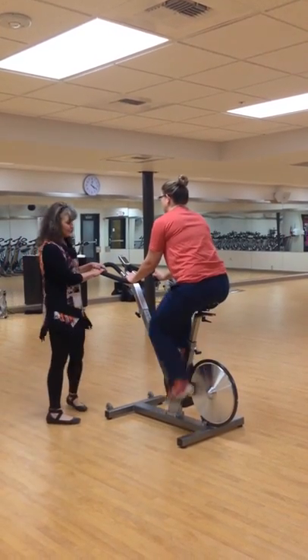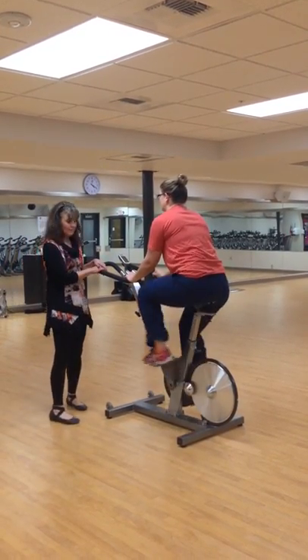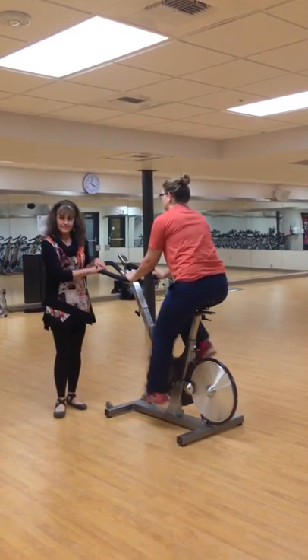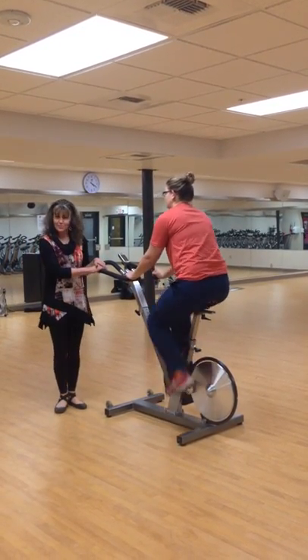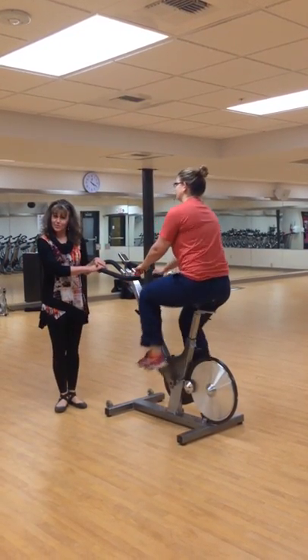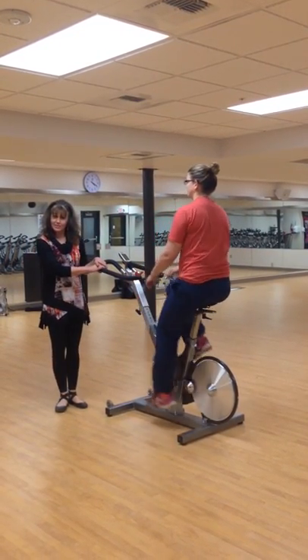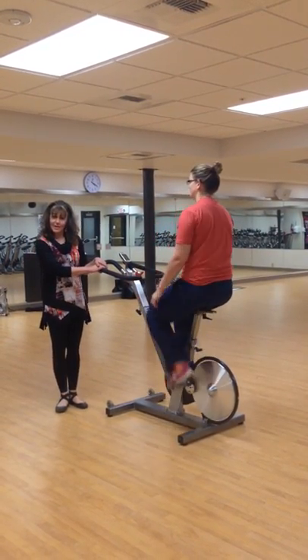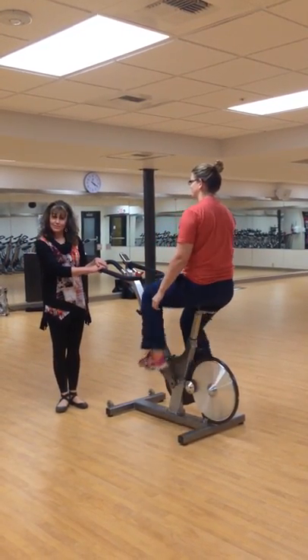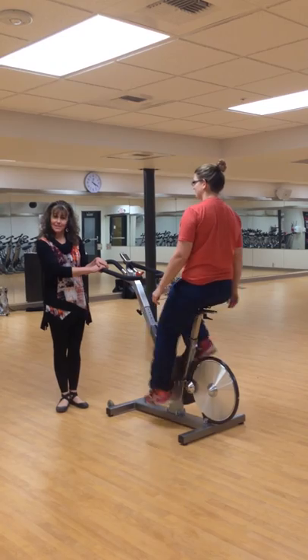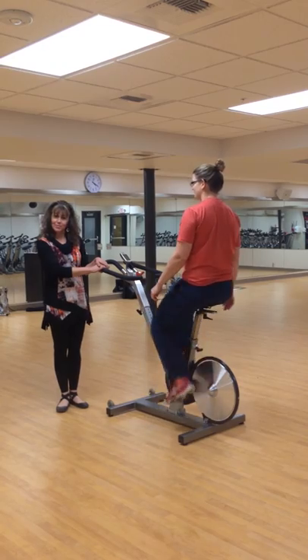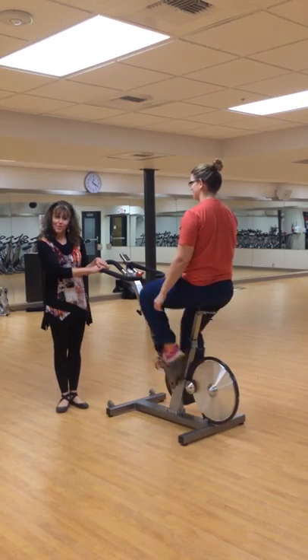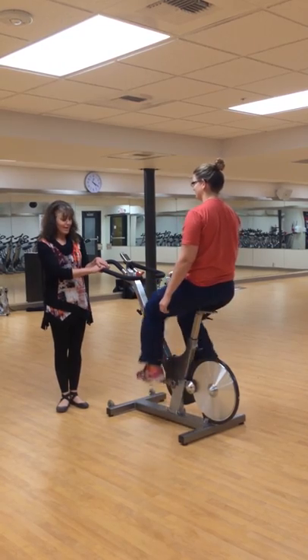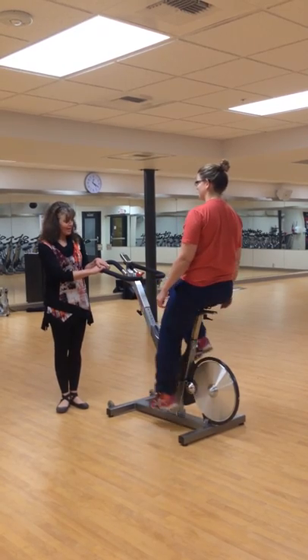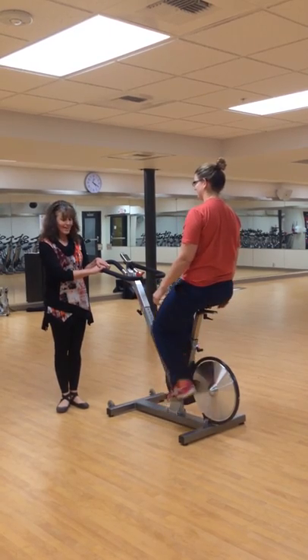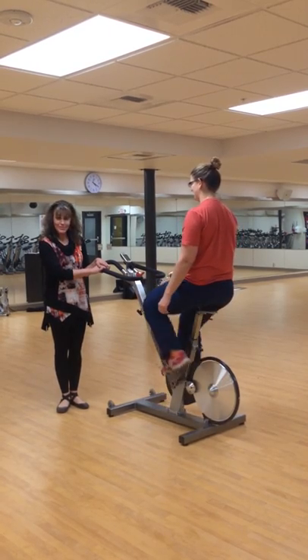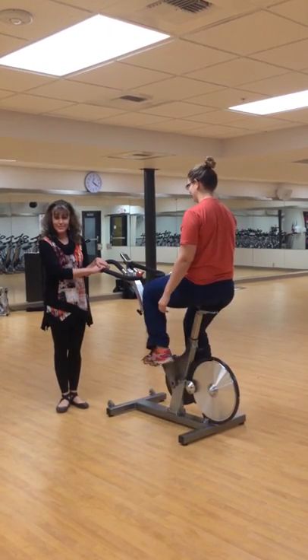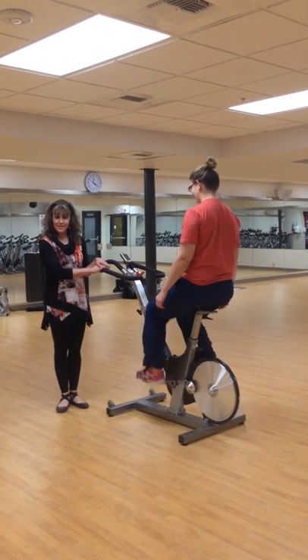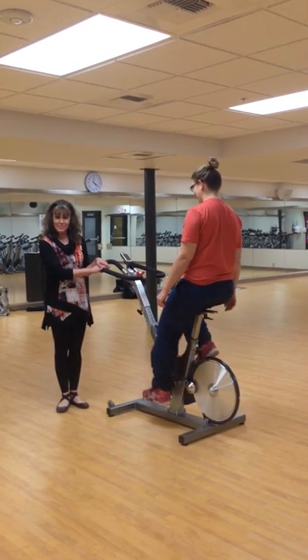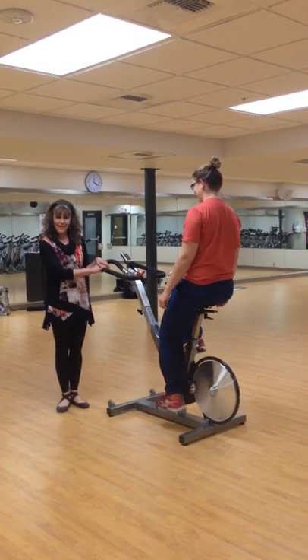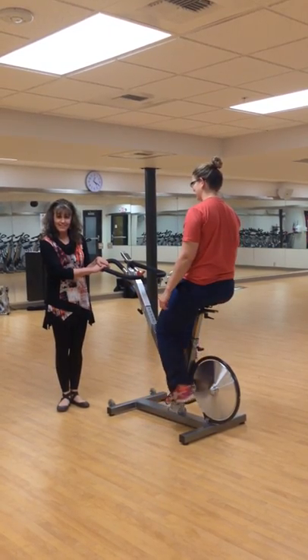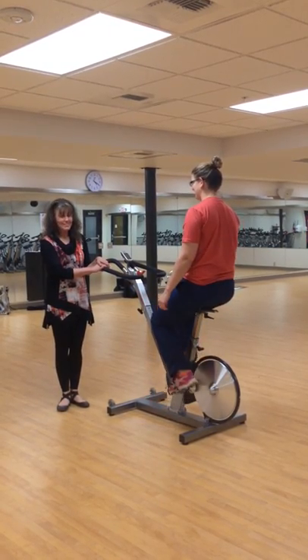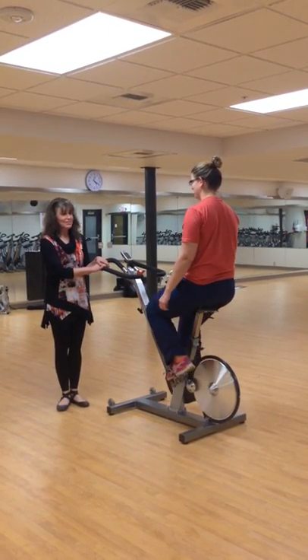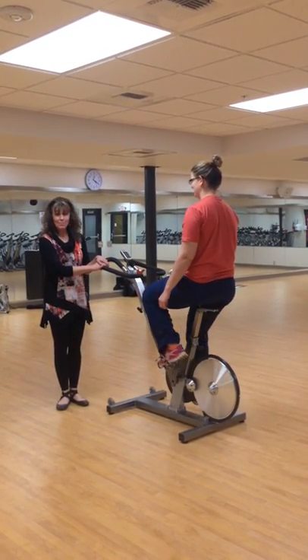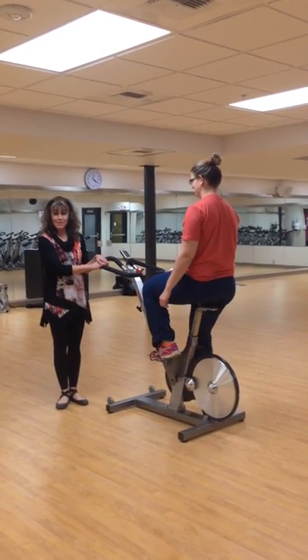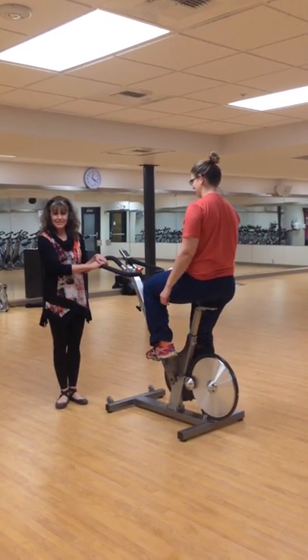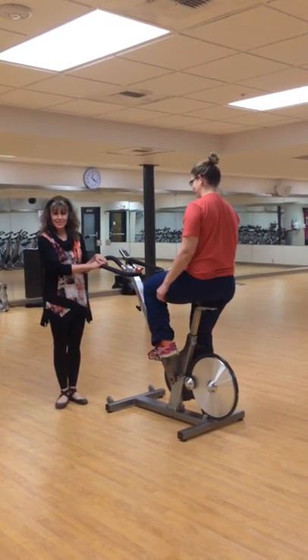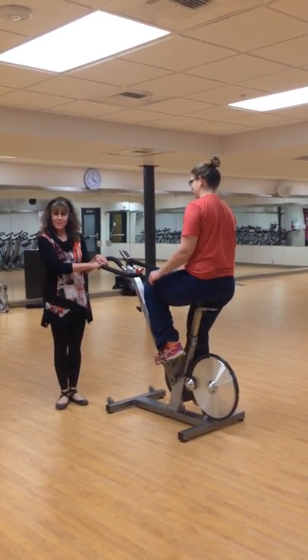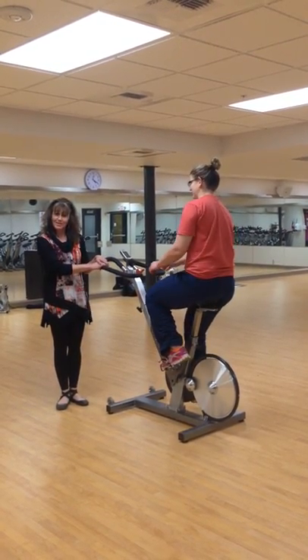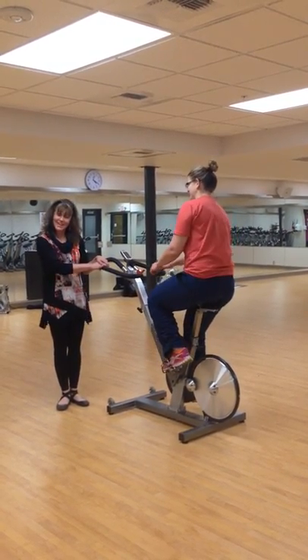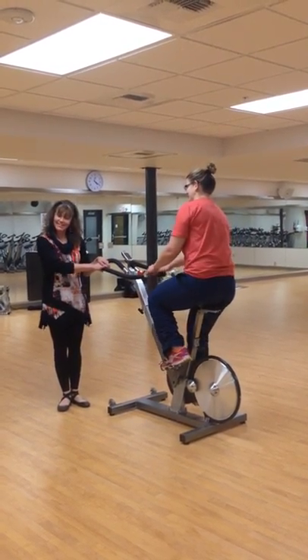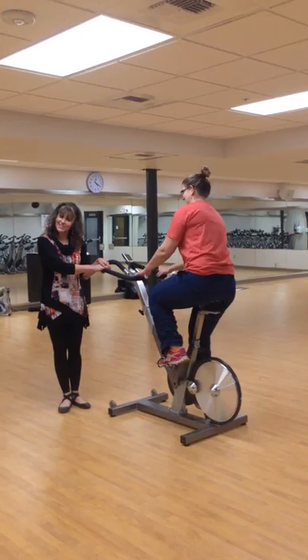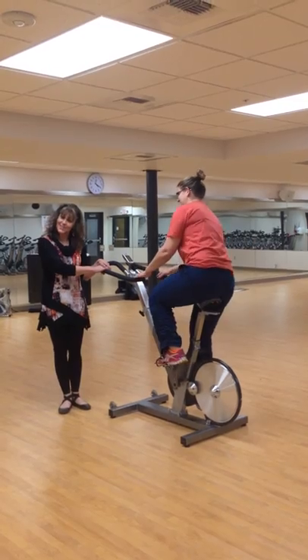And that's the instructions on how to set up your Kaiser cycling bike. Shape up Montana — let's go.